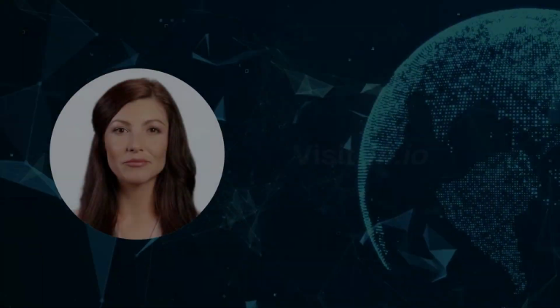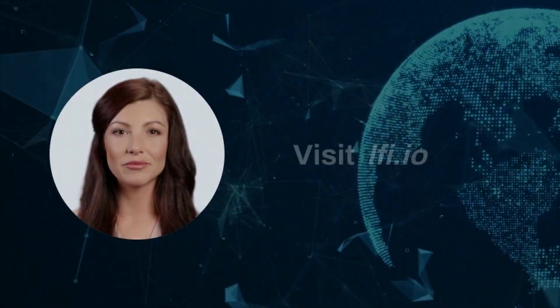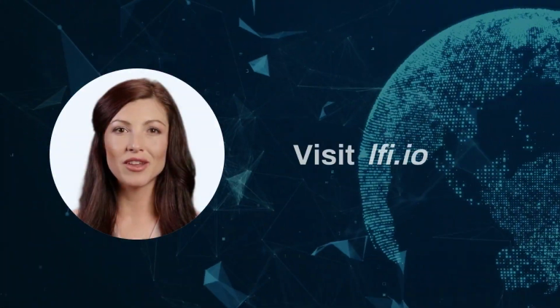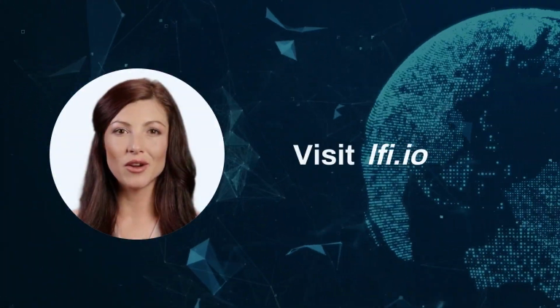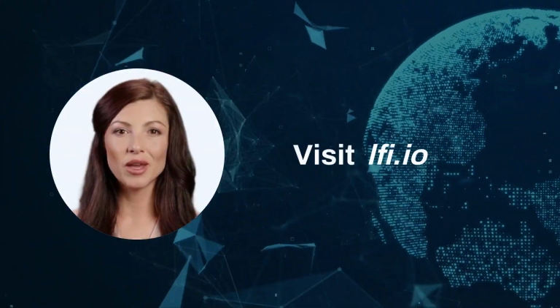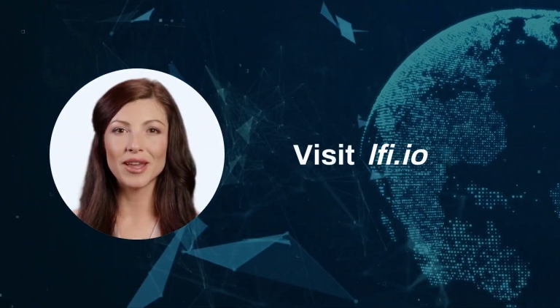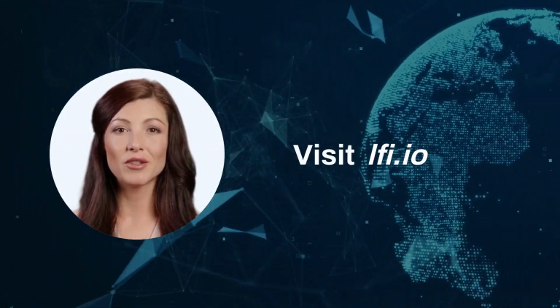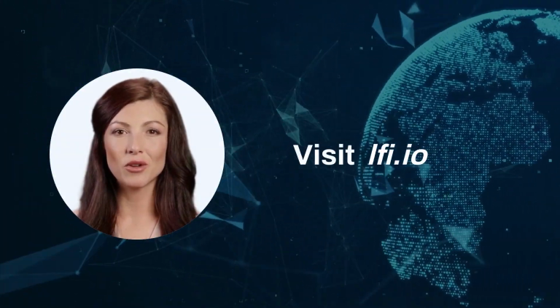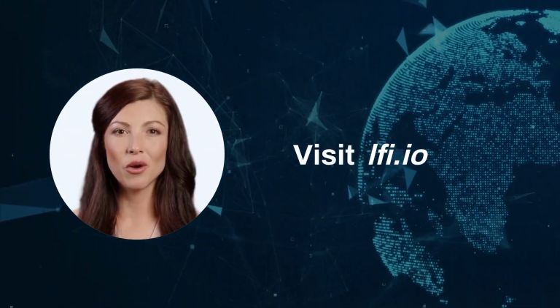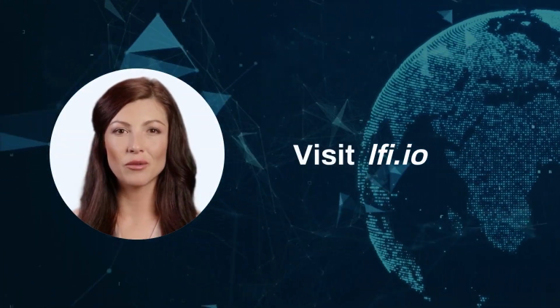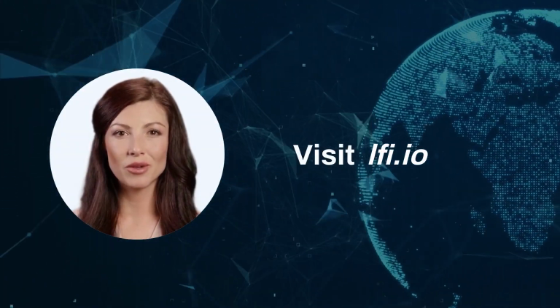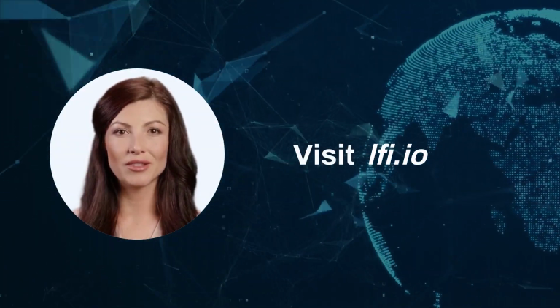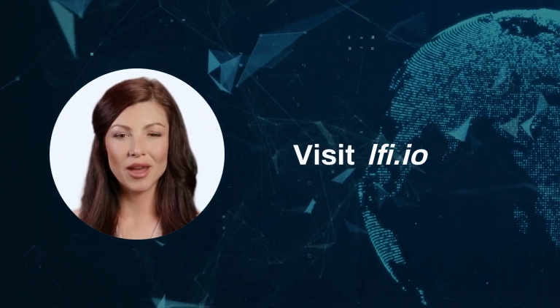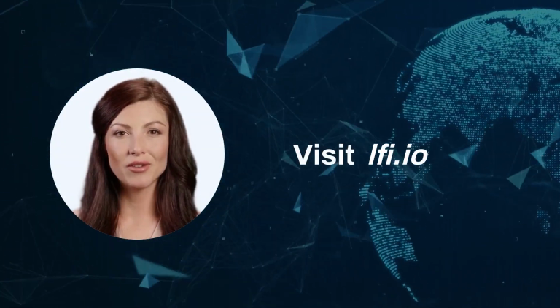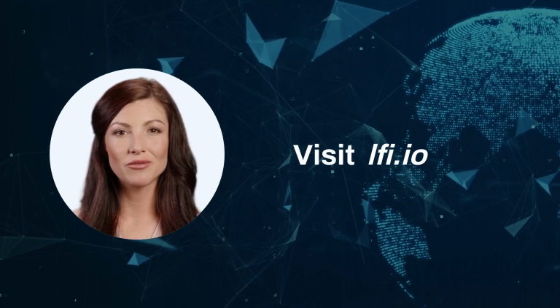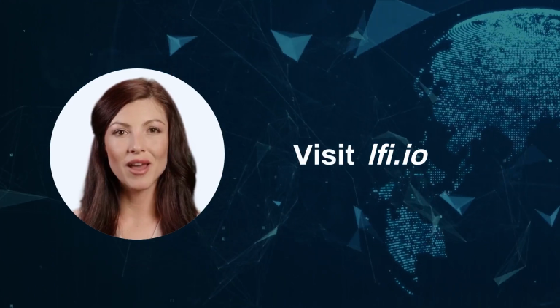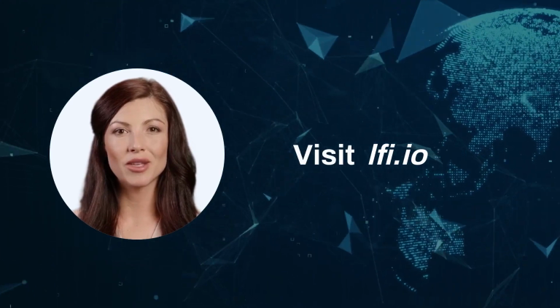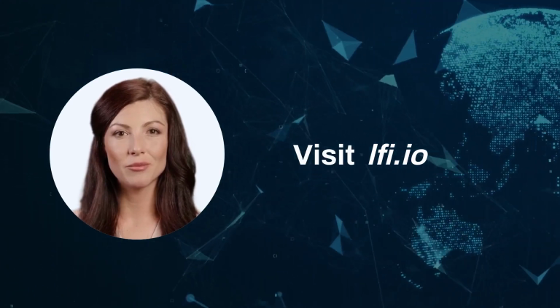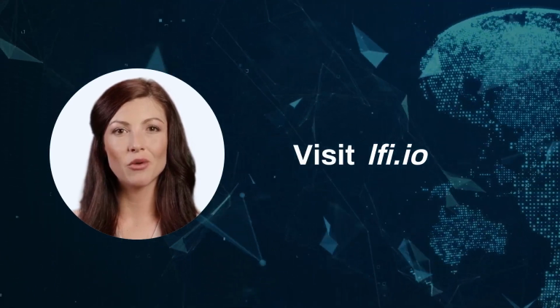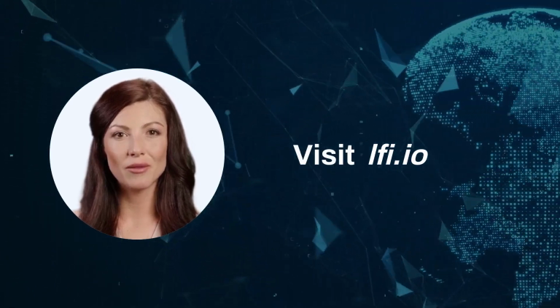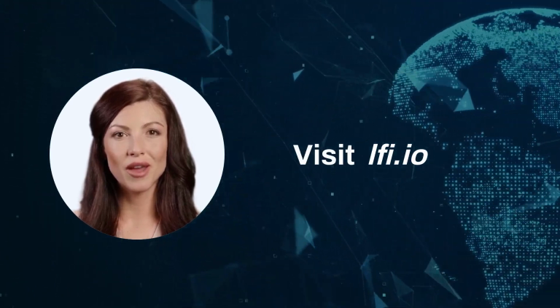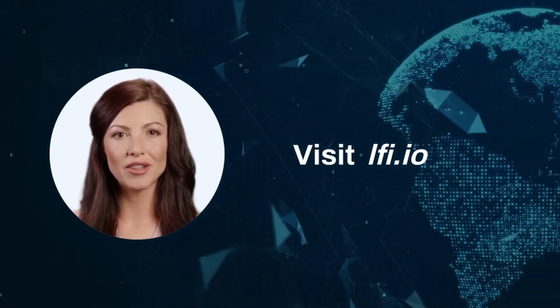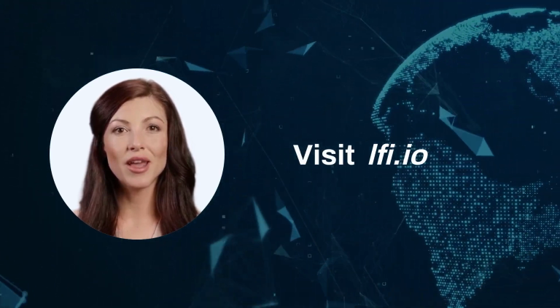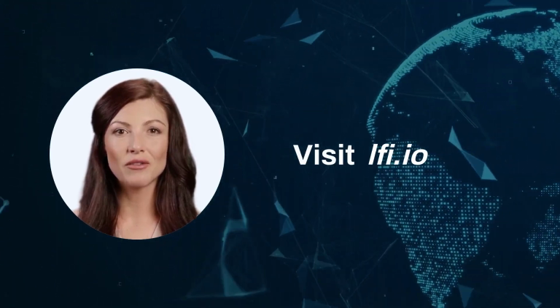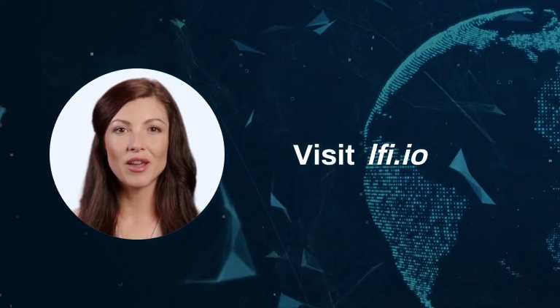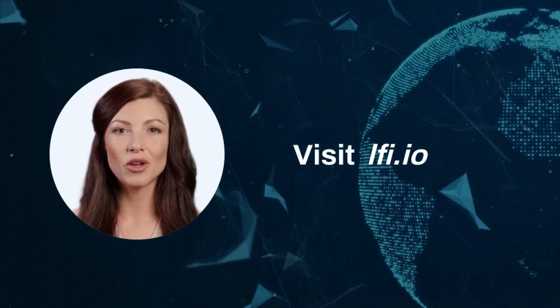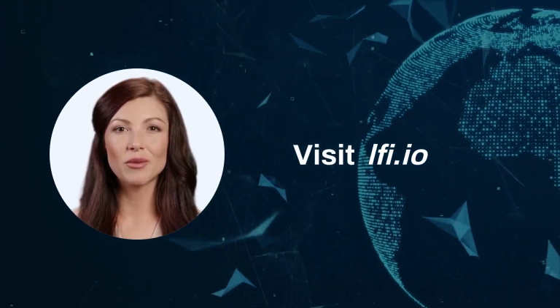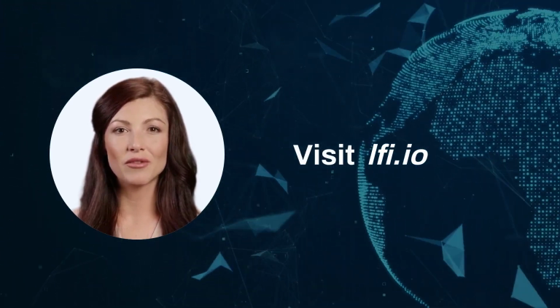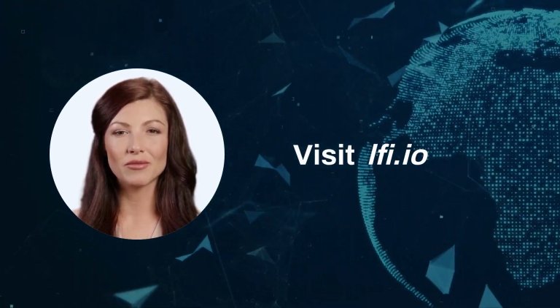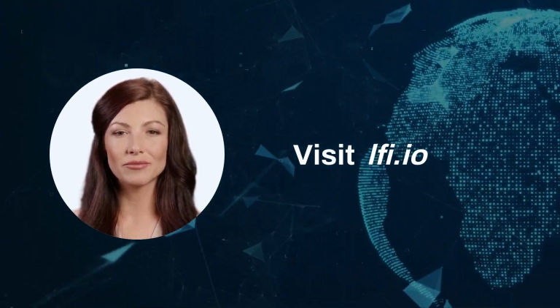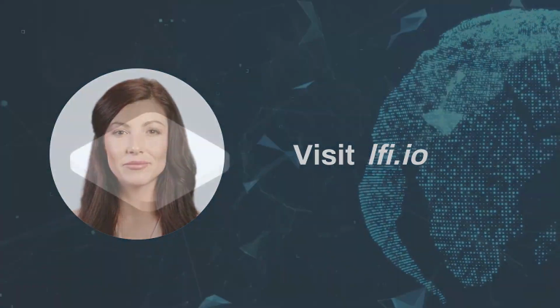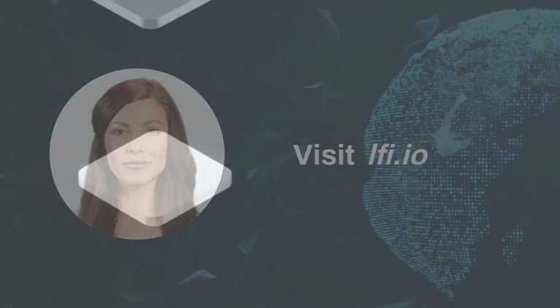Visit our website to learn more about the X-Miner Cloud Minting program and the LFI One smartphone. Thank you.